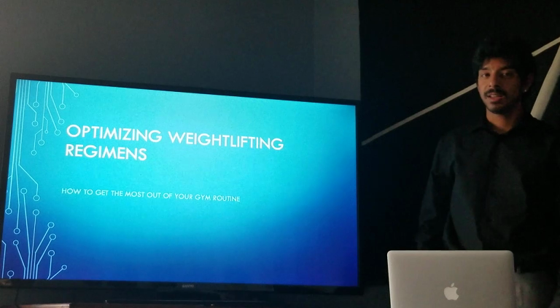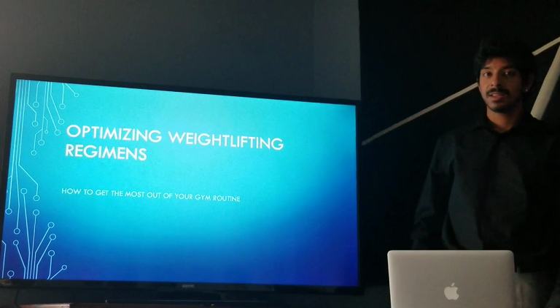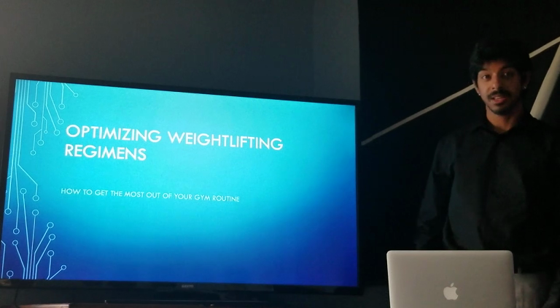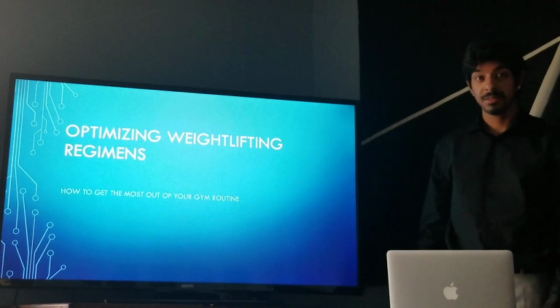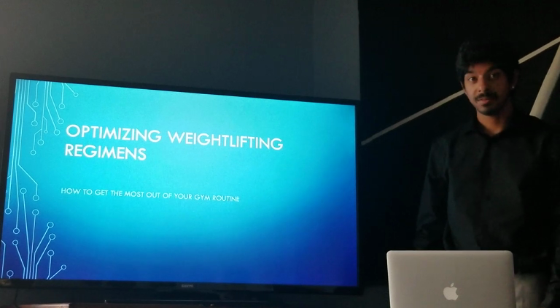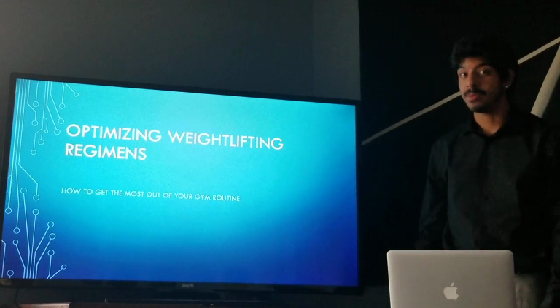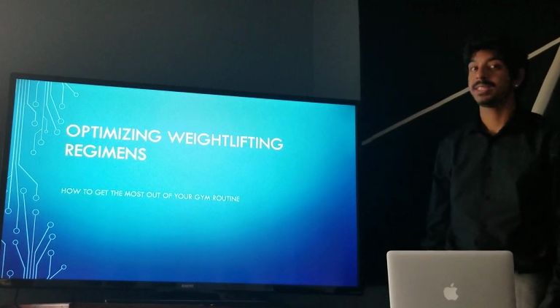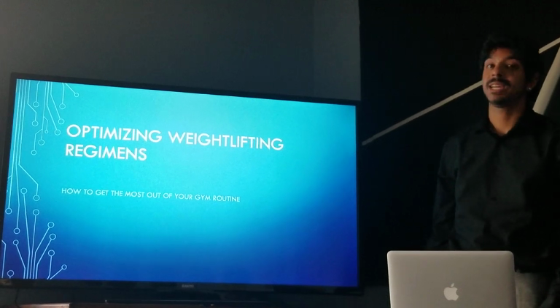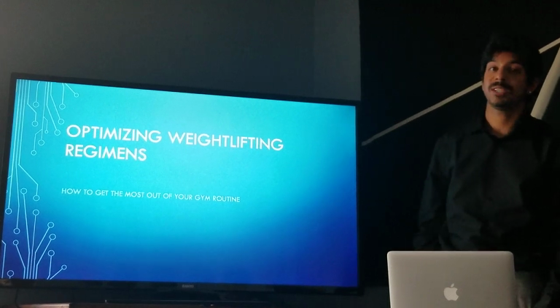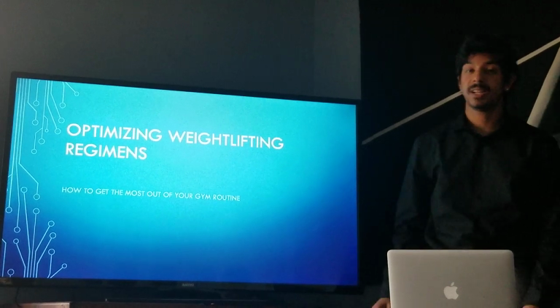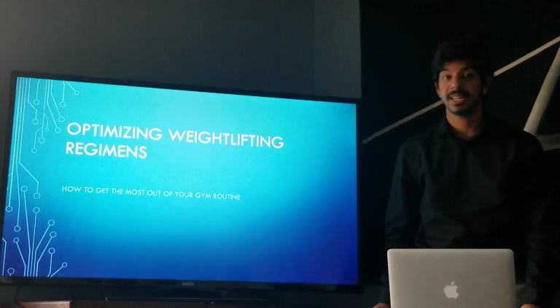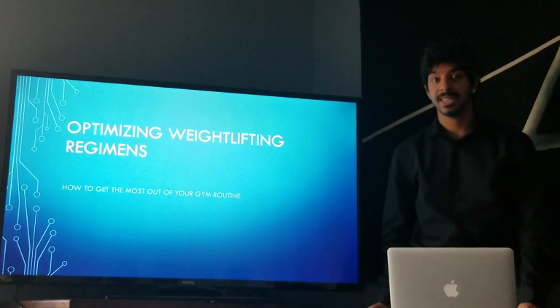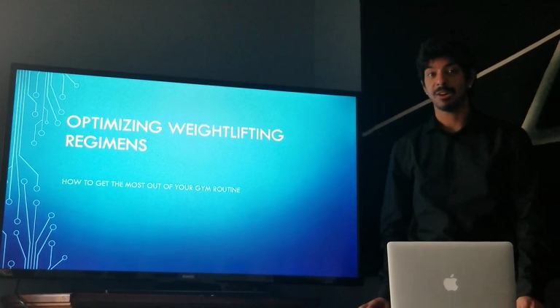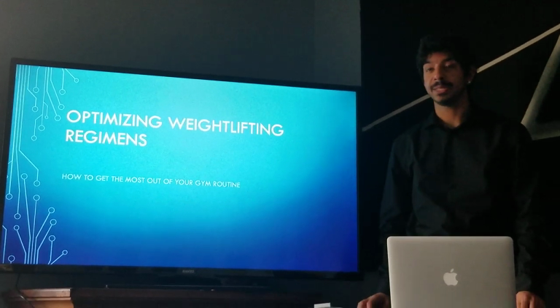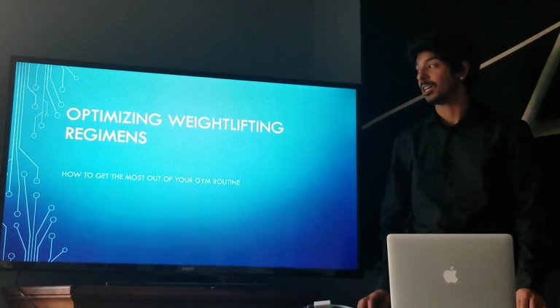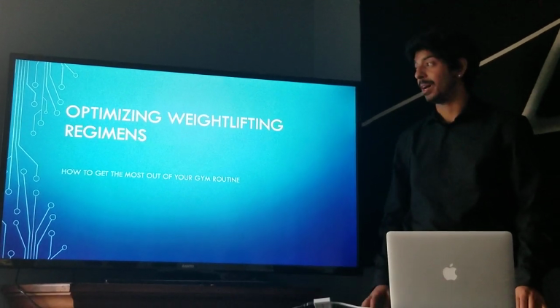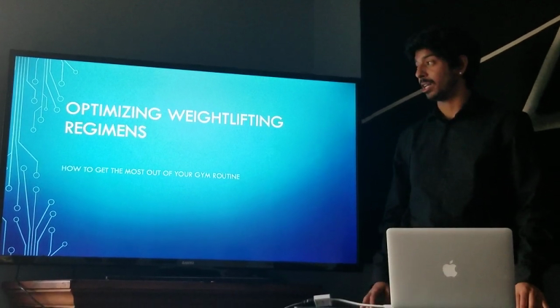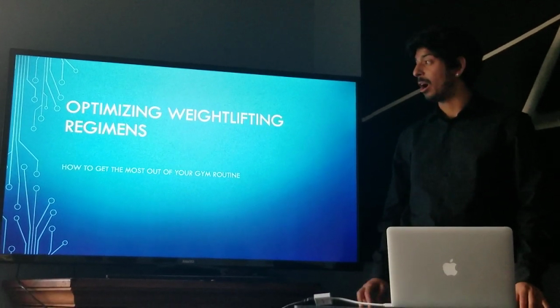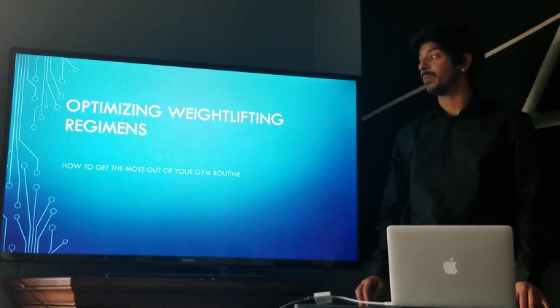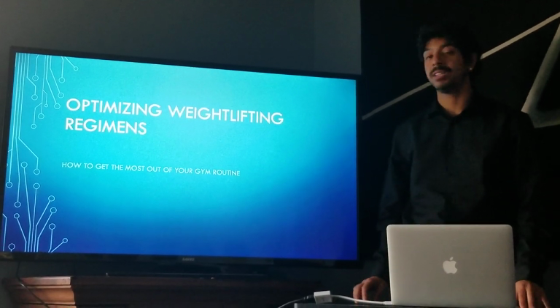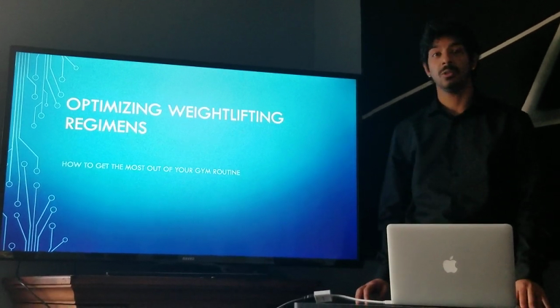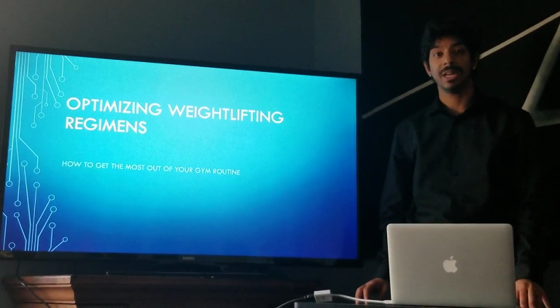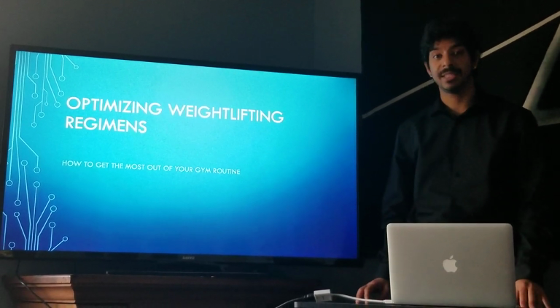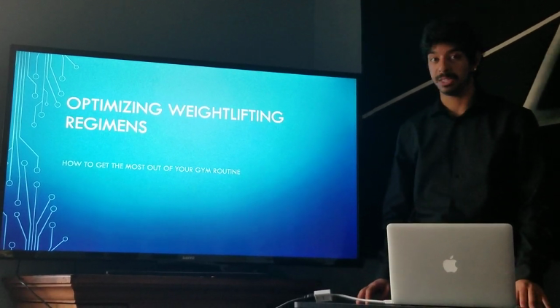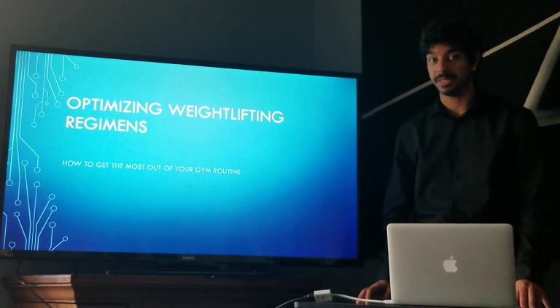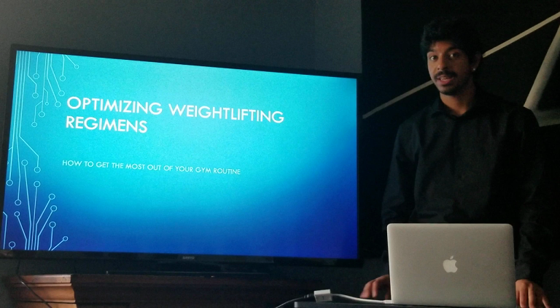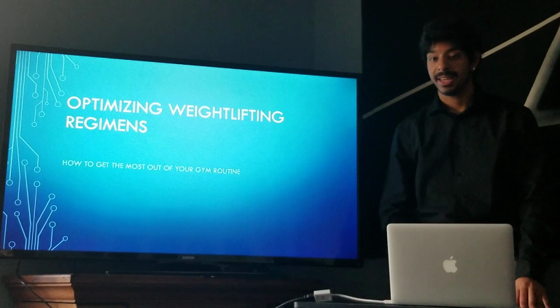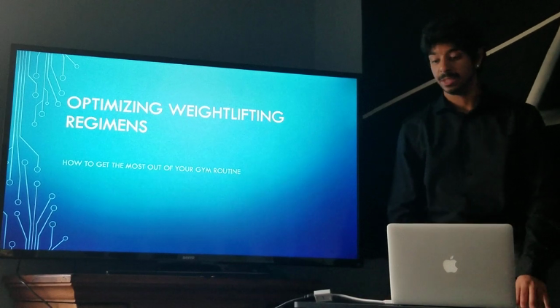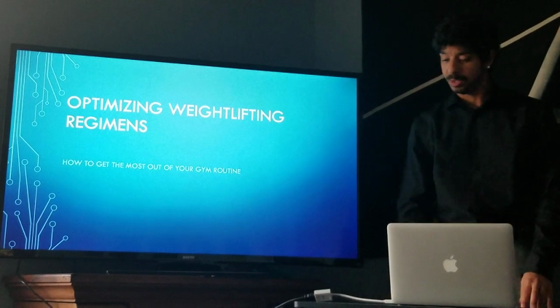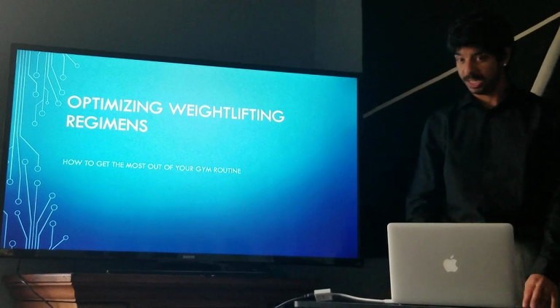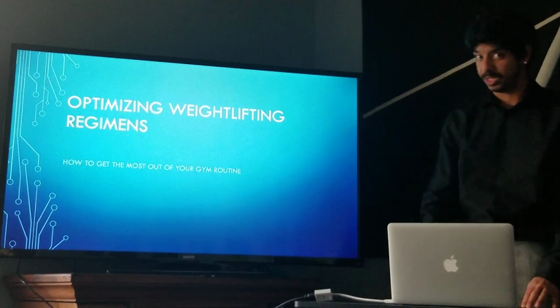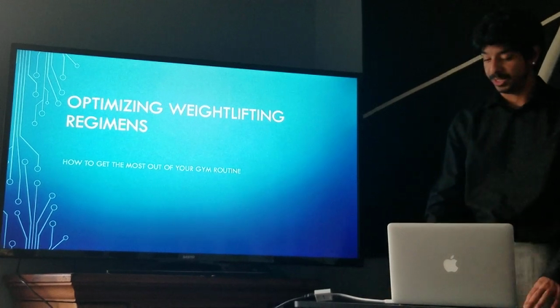Hello, my name is Sen K. Majapade and today I will be talking about how to optimize your weightlifting regimen and get the most out of your gym routine.